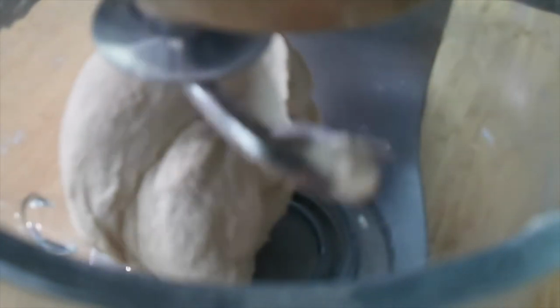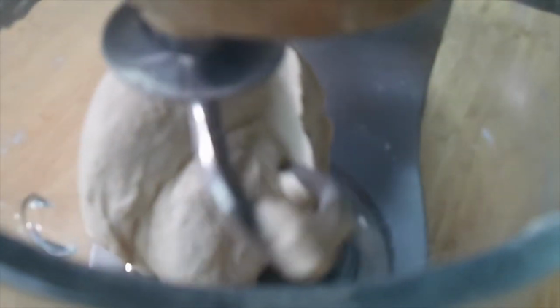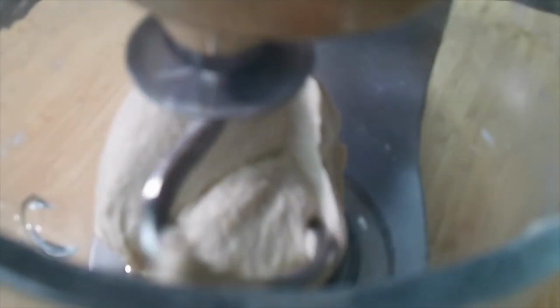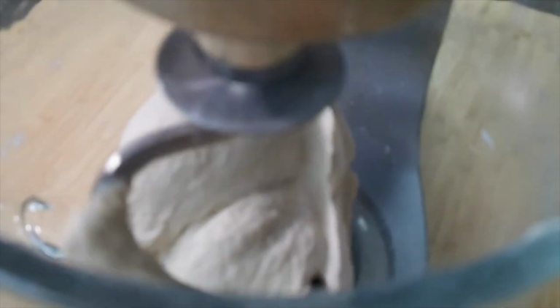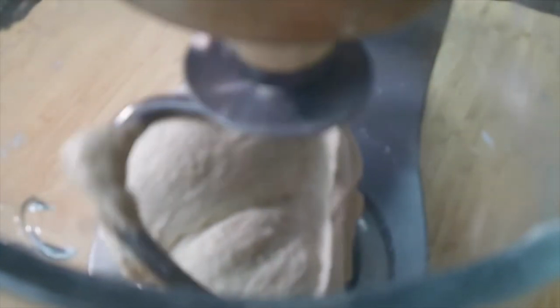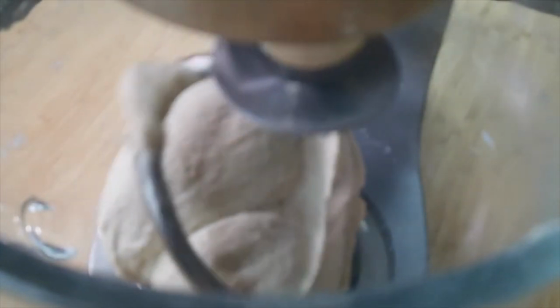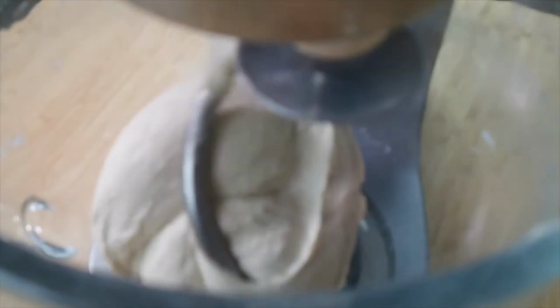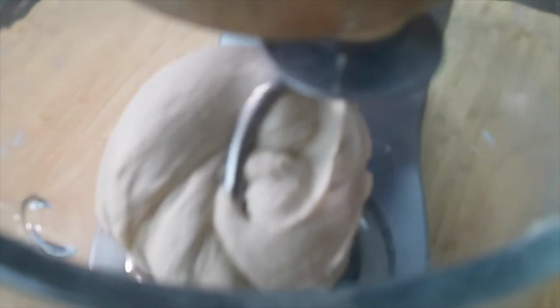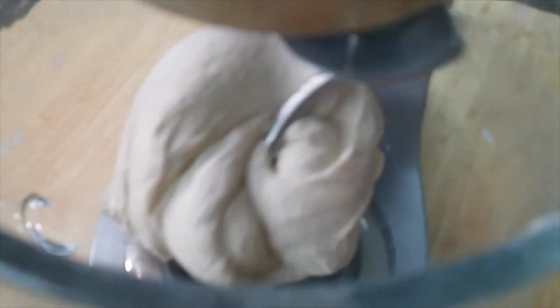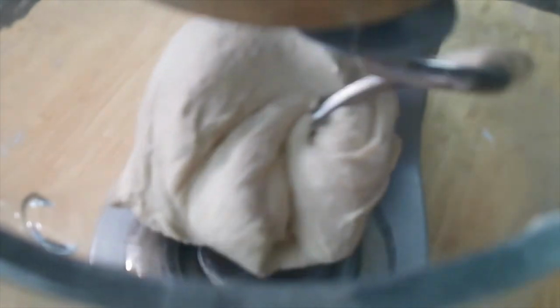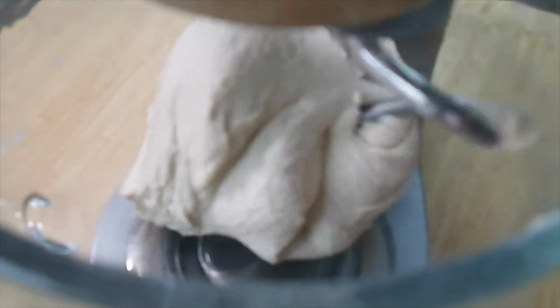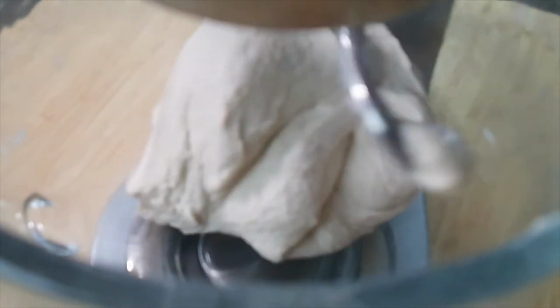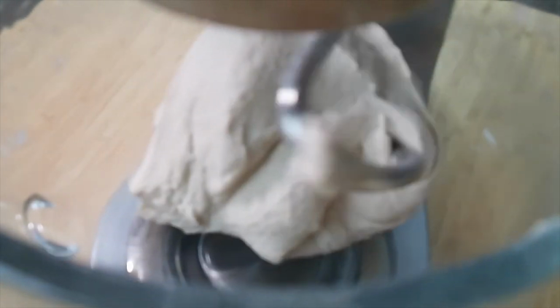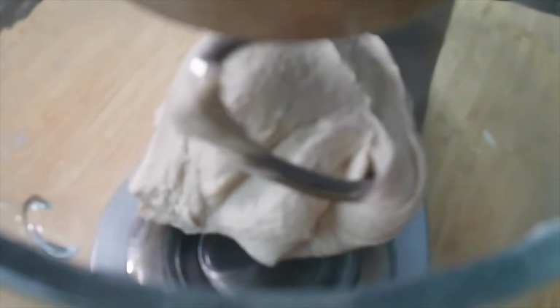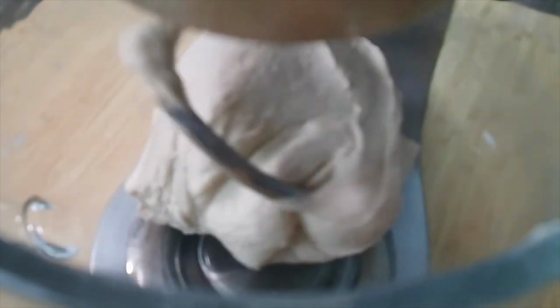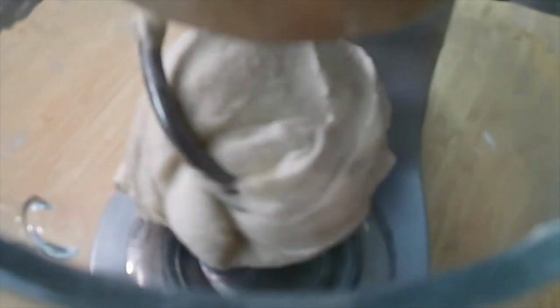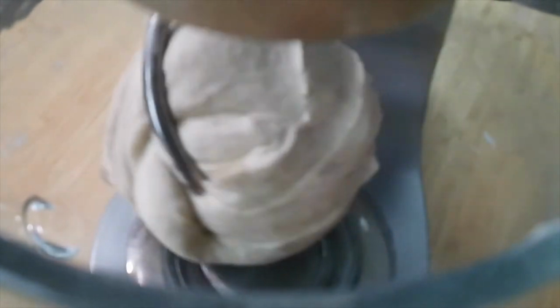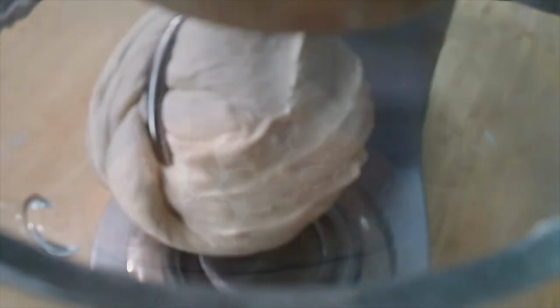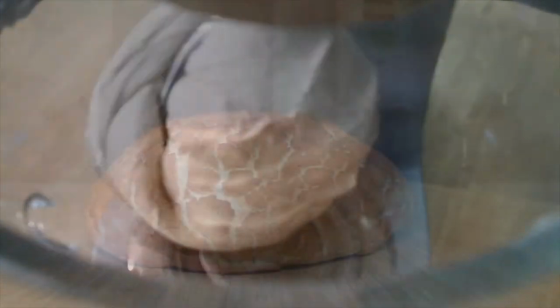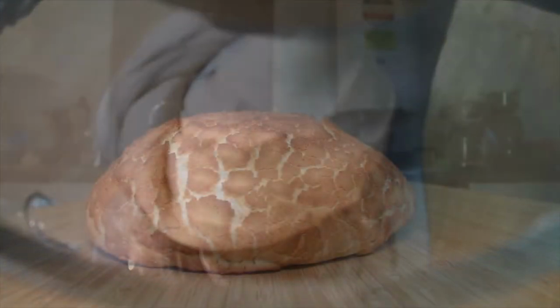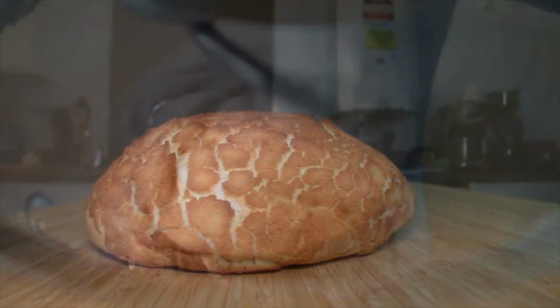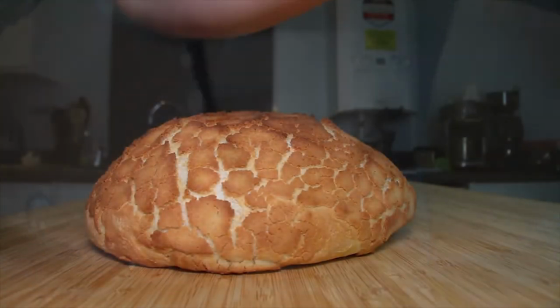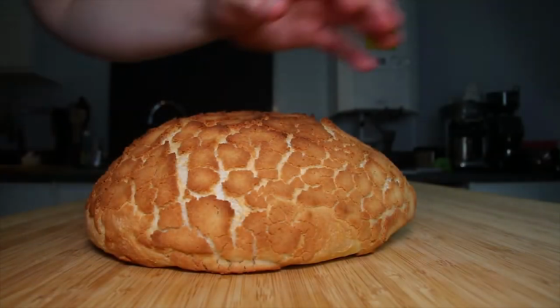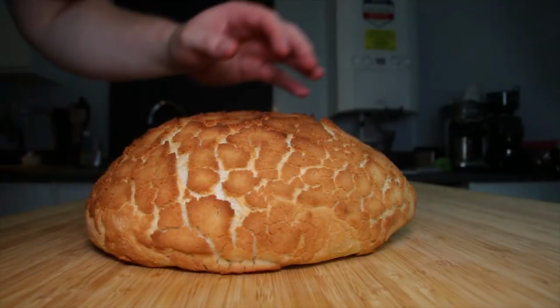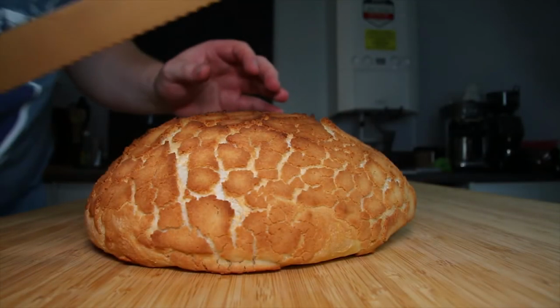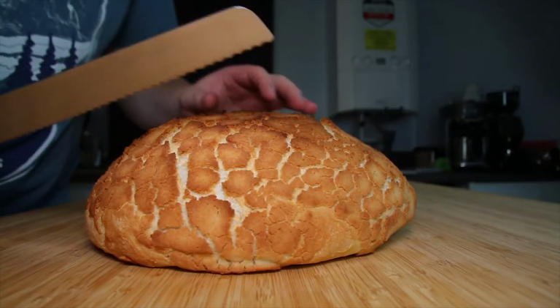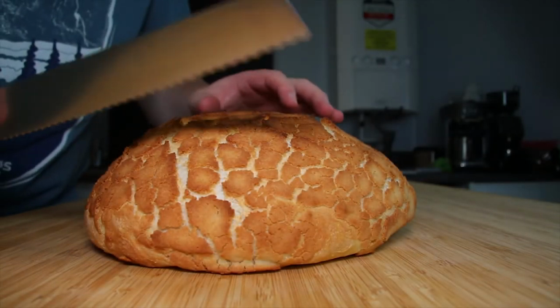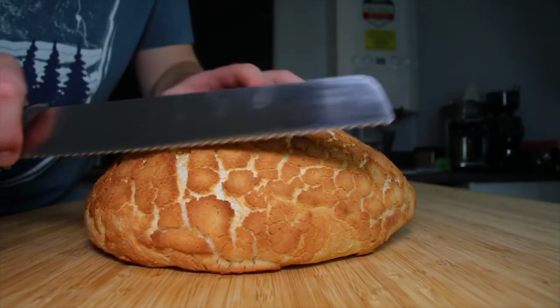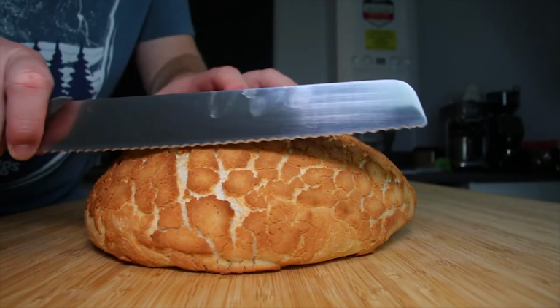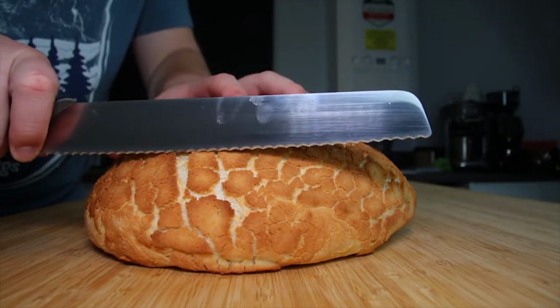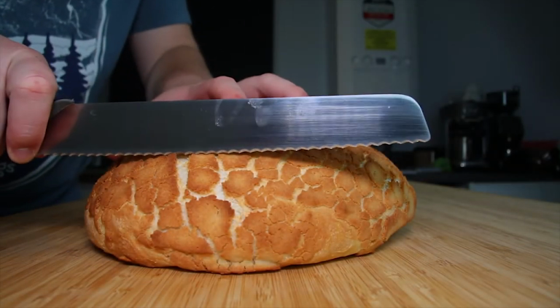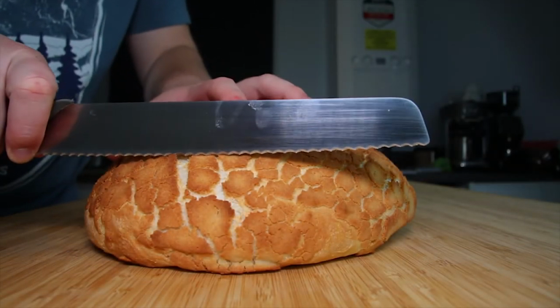Hello everyone and welcome back to Ben's Pantry. Today we're talking about bread — not just any bread, tiger bread.